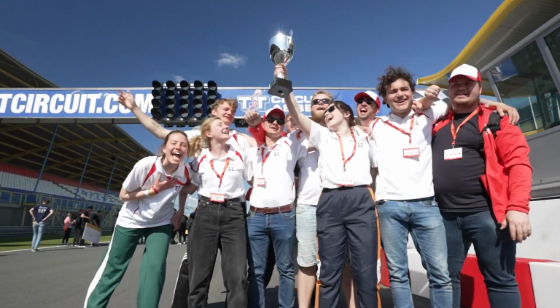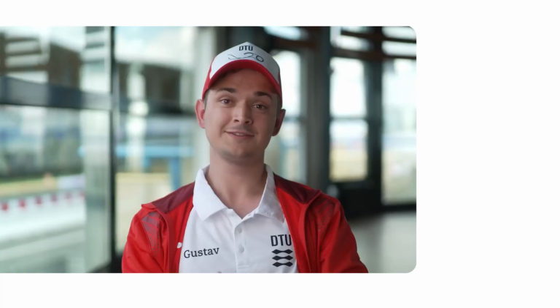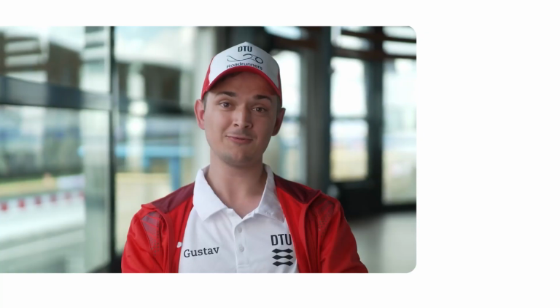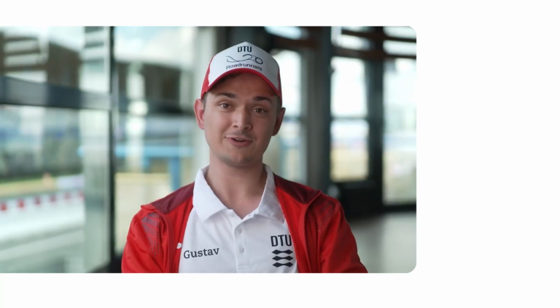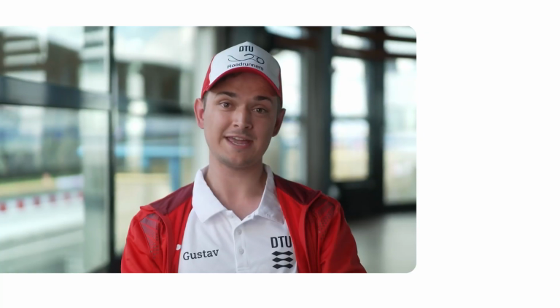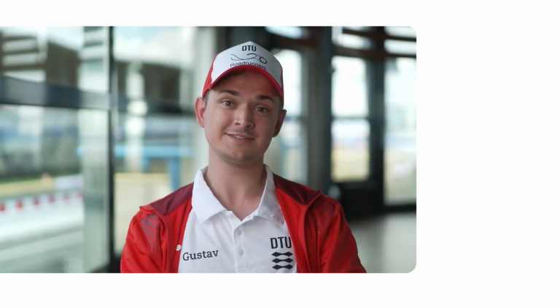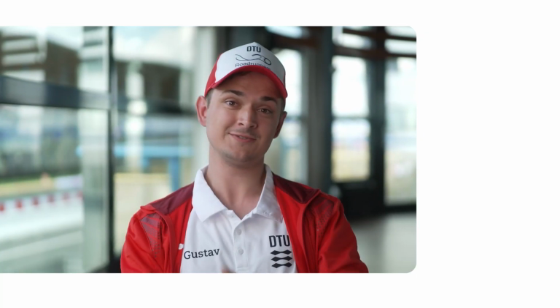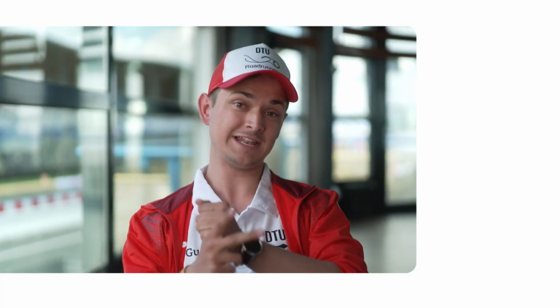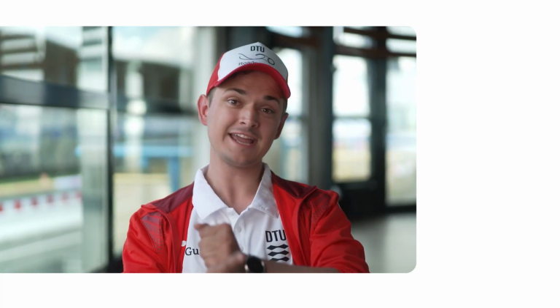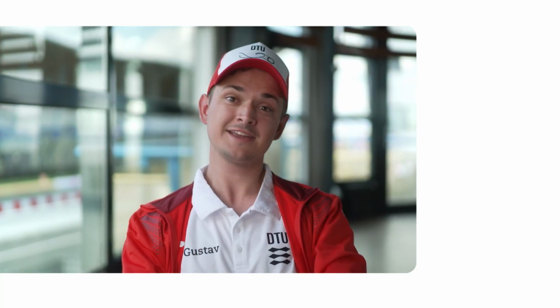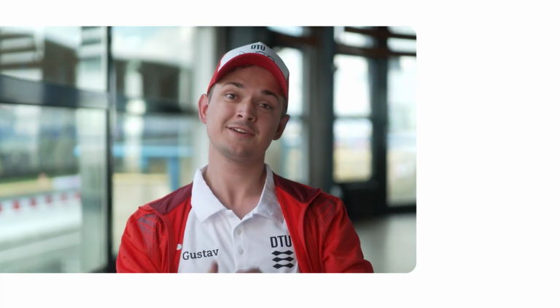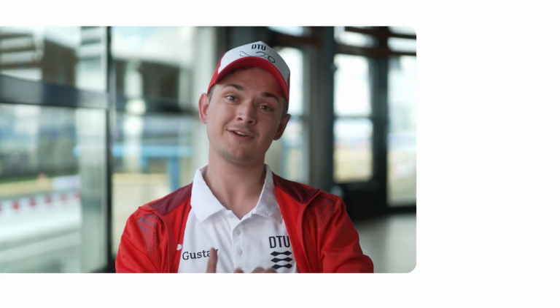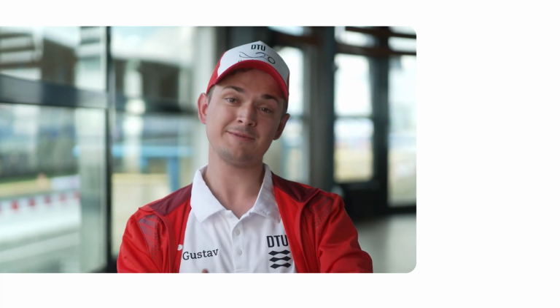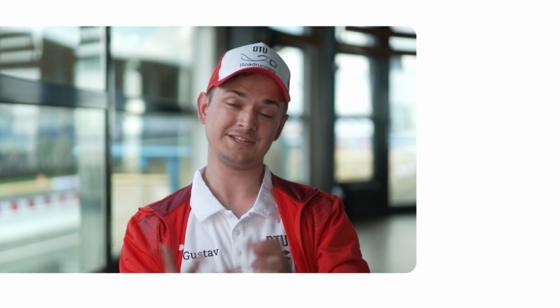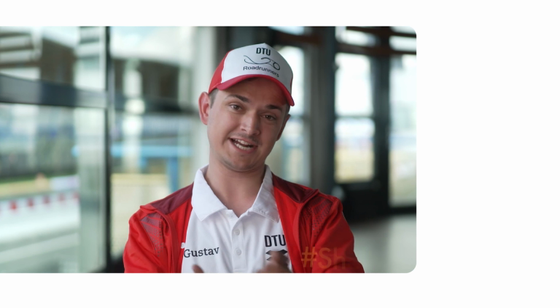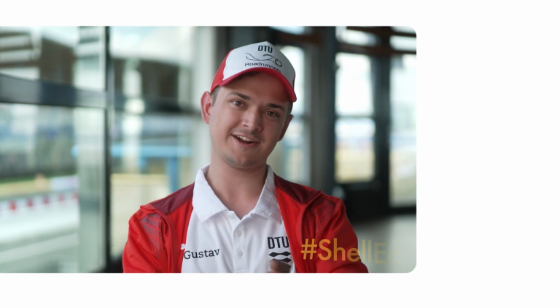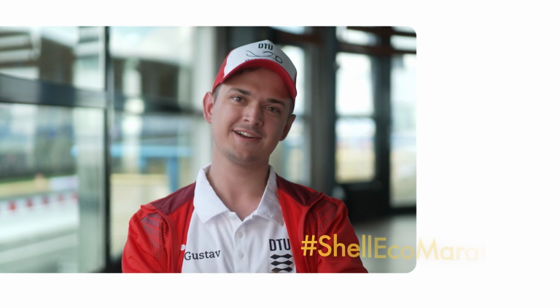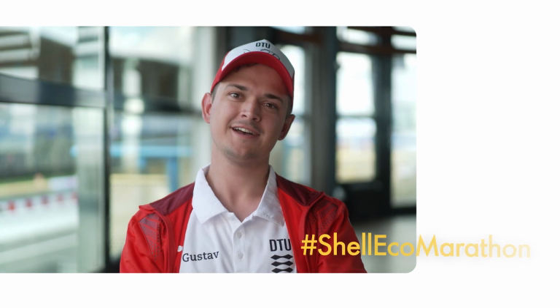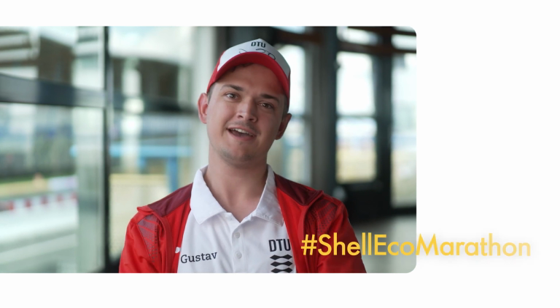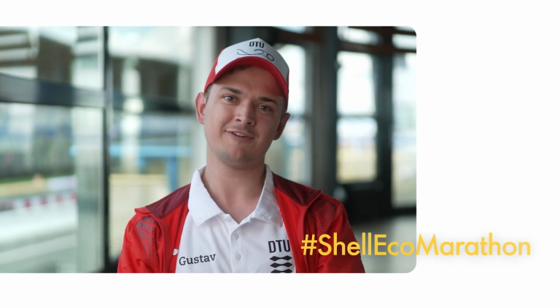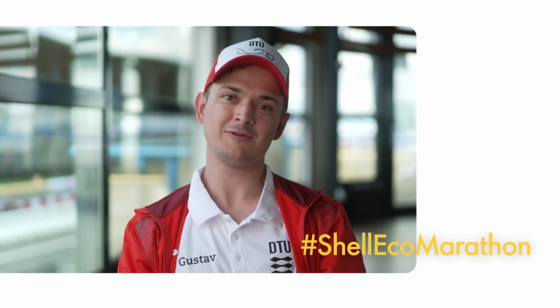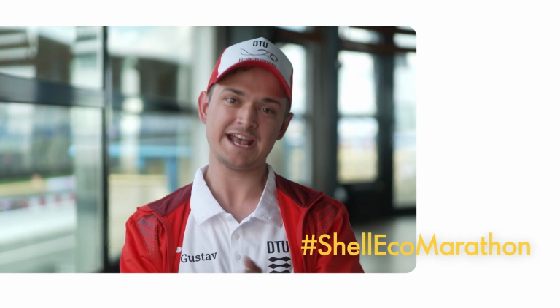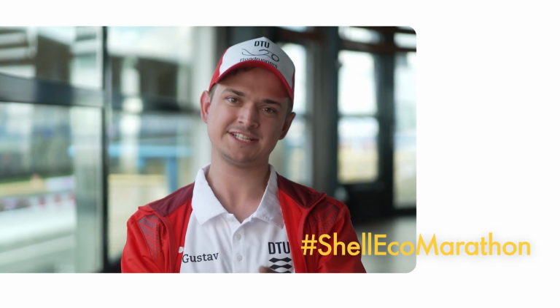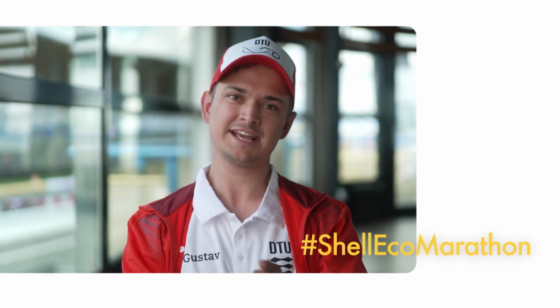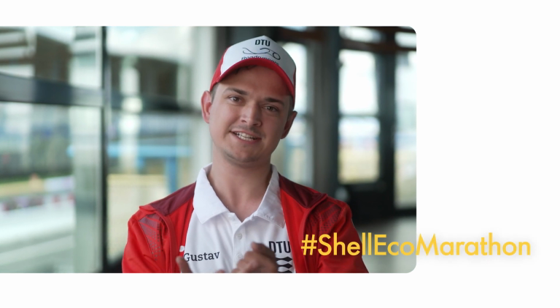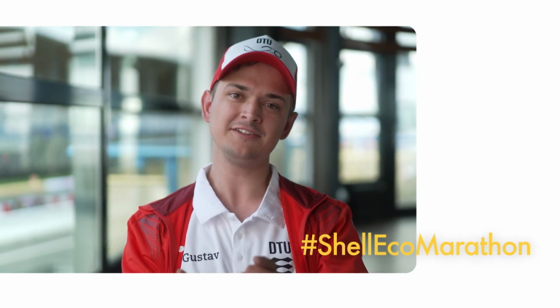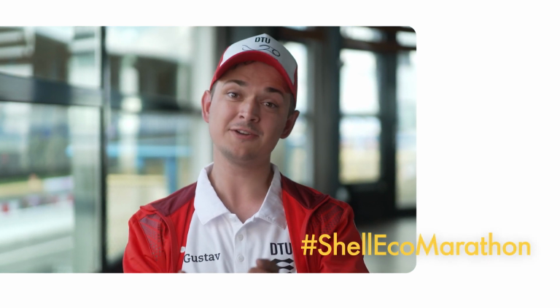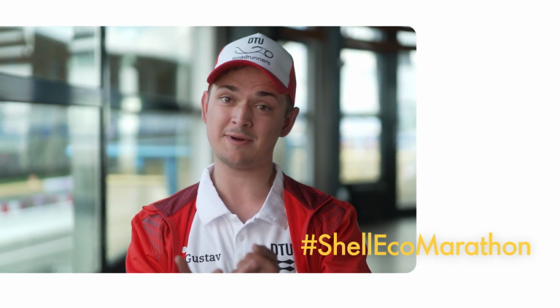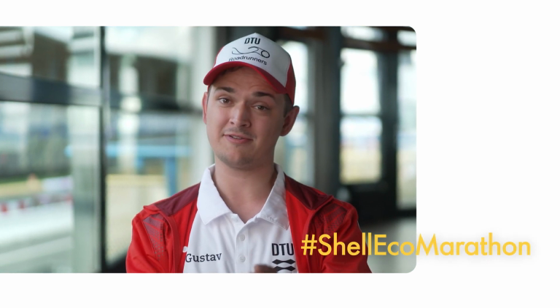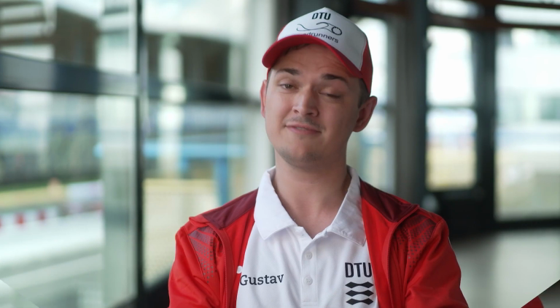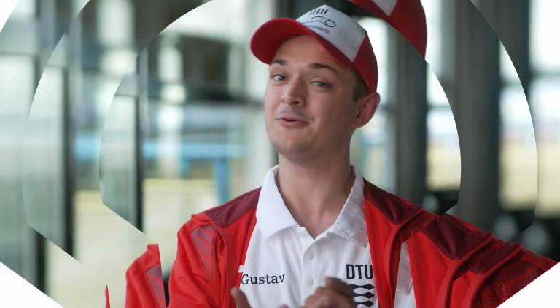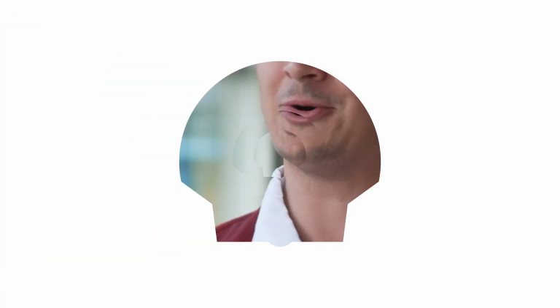Don't forget to like, comment and share, and follow hashtag Shell Eco-Marathon for more.